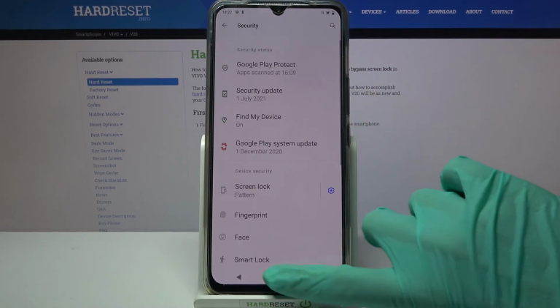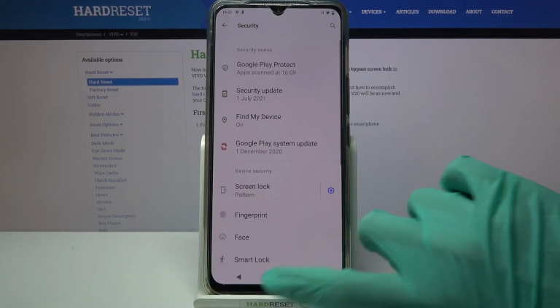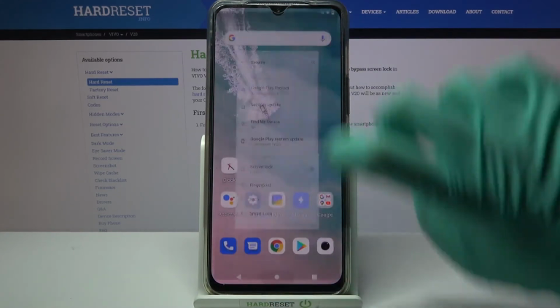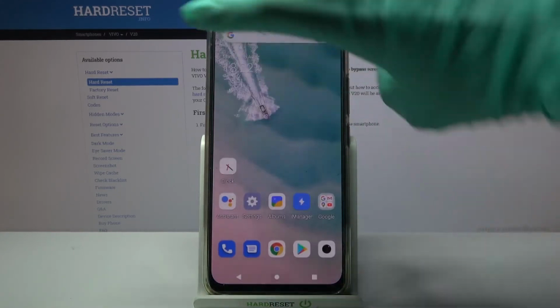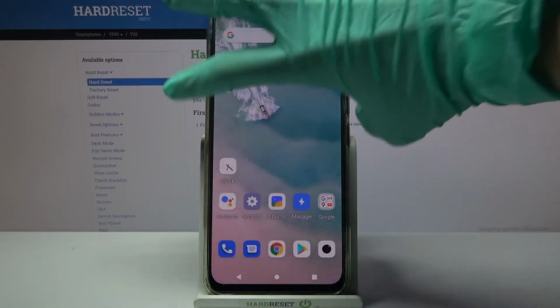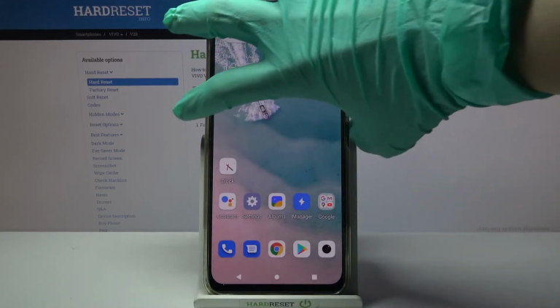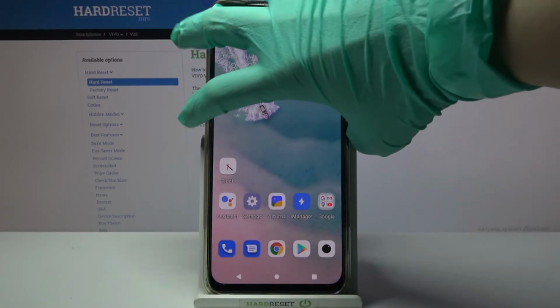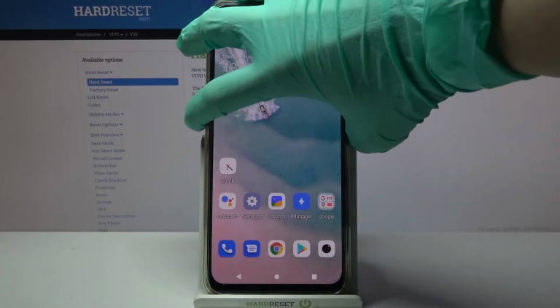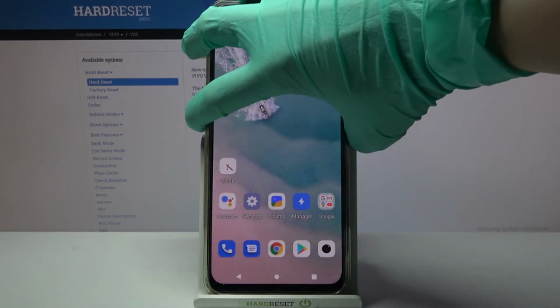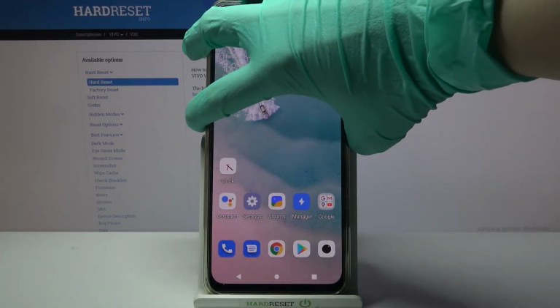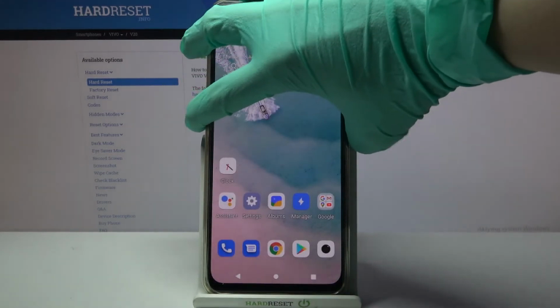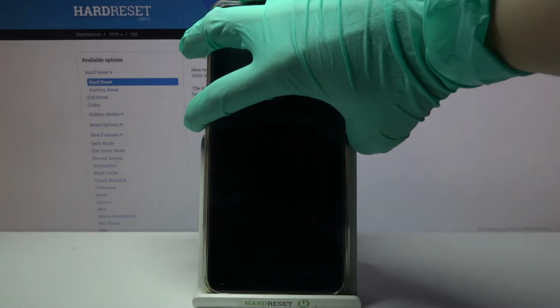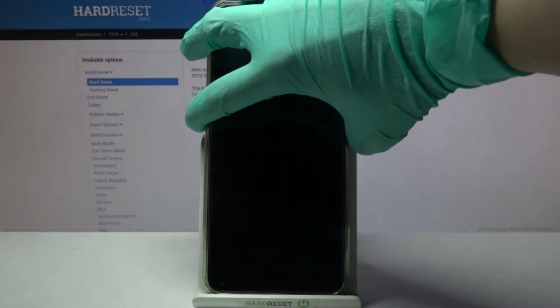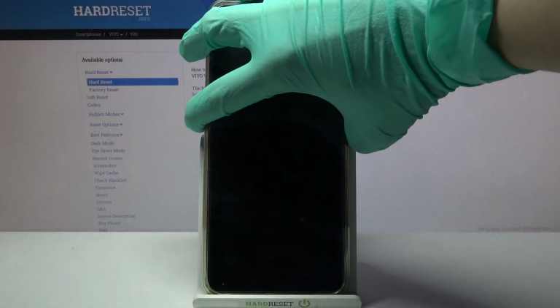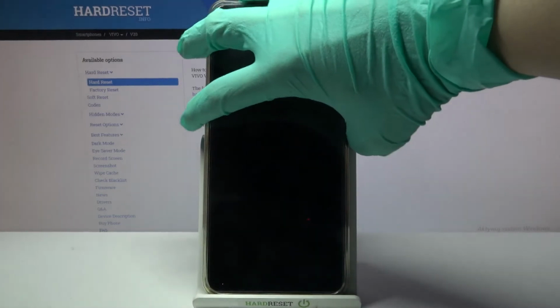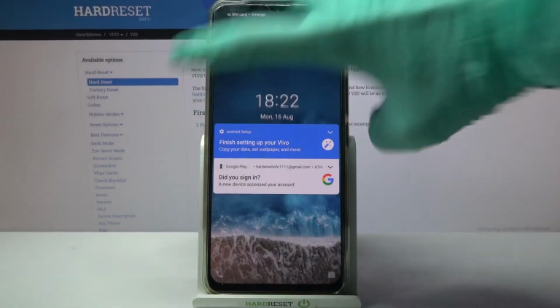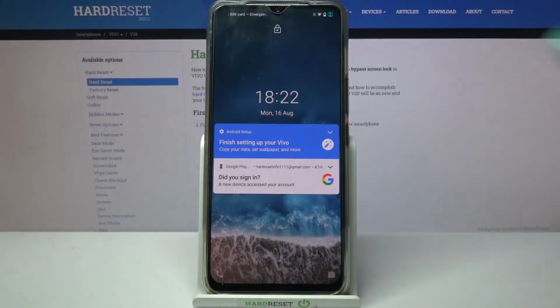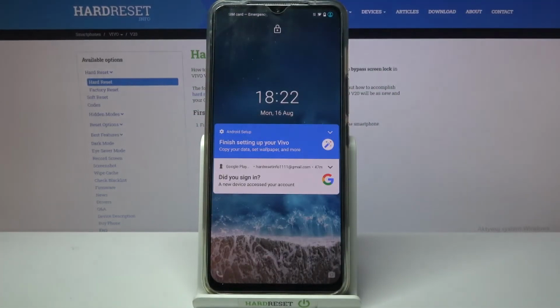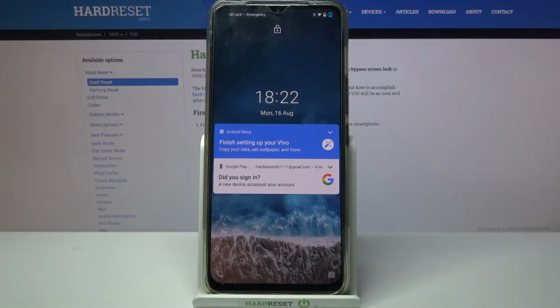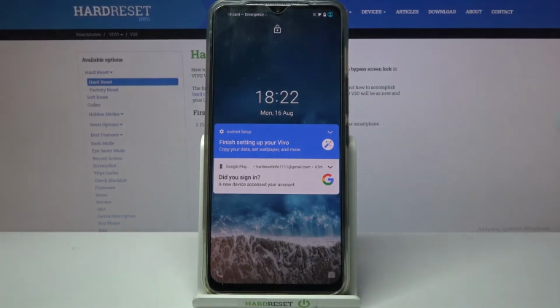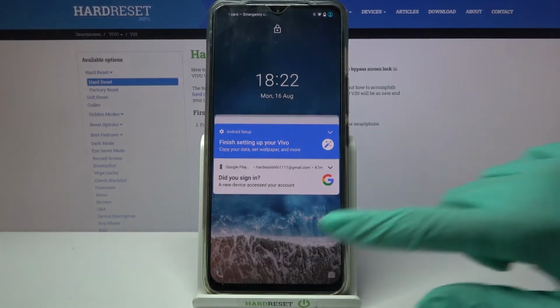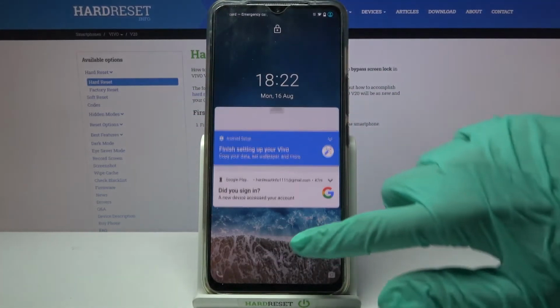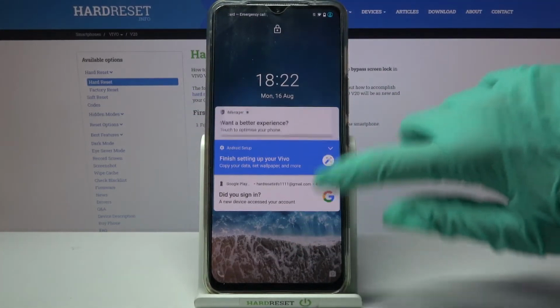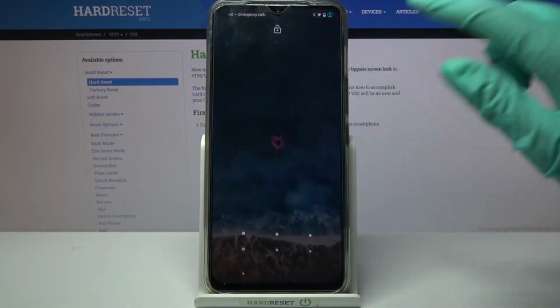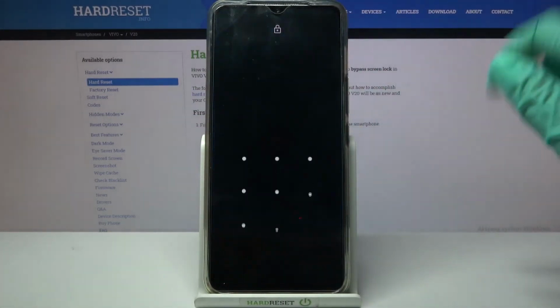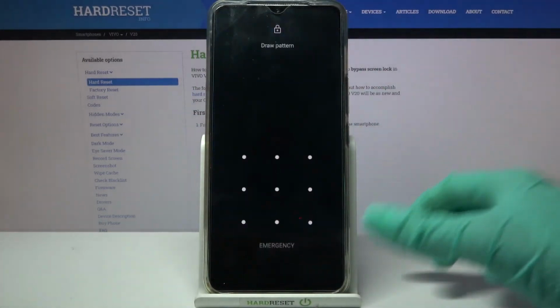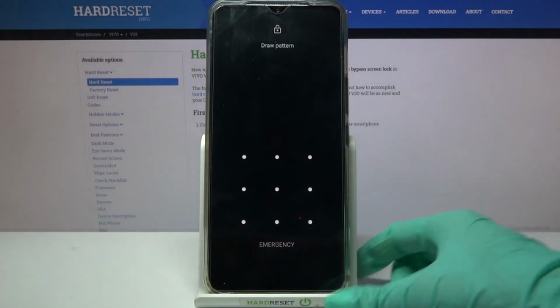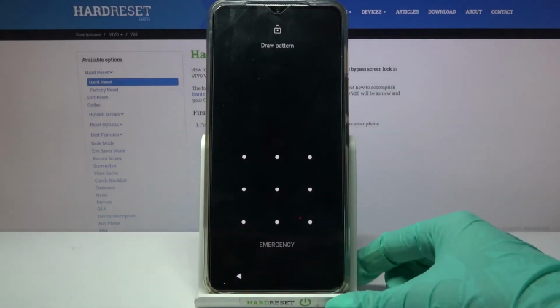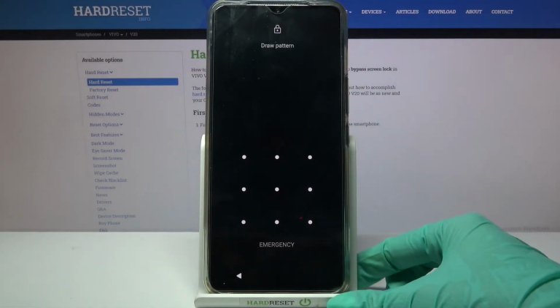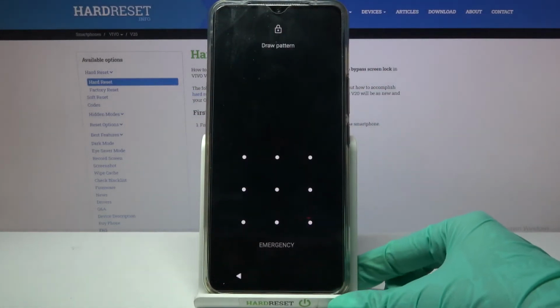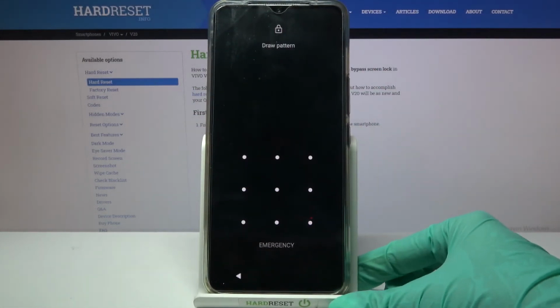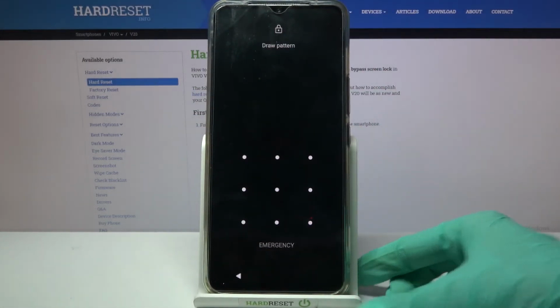So now when I turn off my screen then turn it back on, I can see that the pattern is now required.